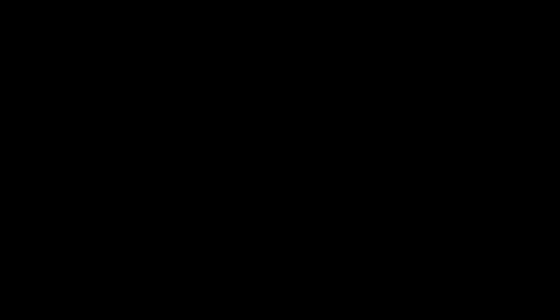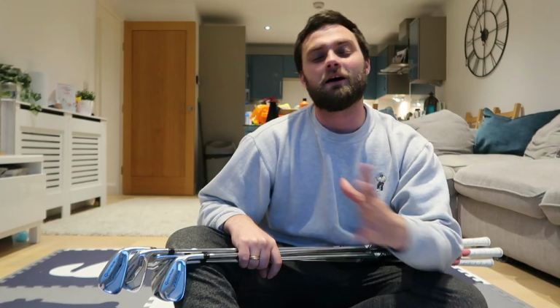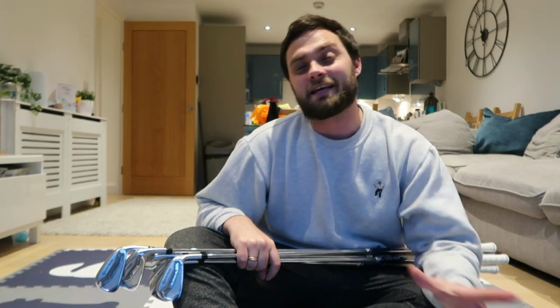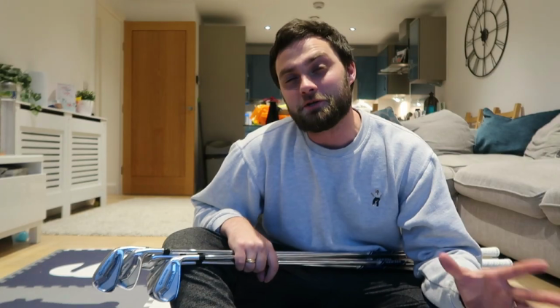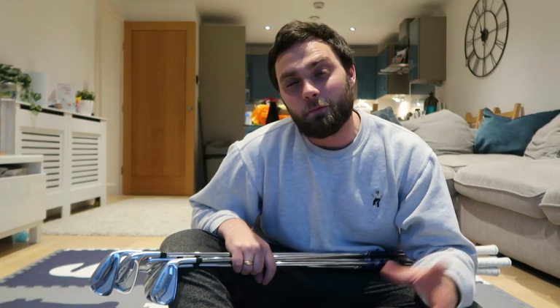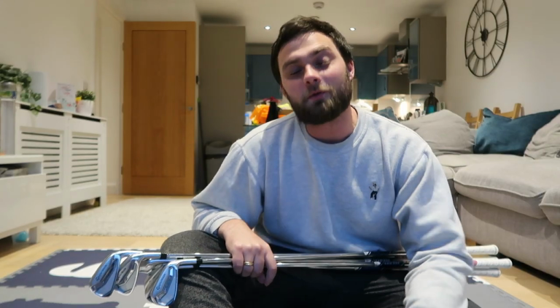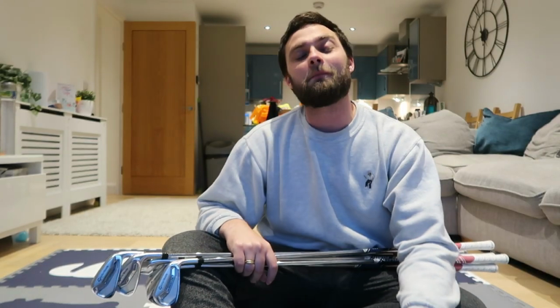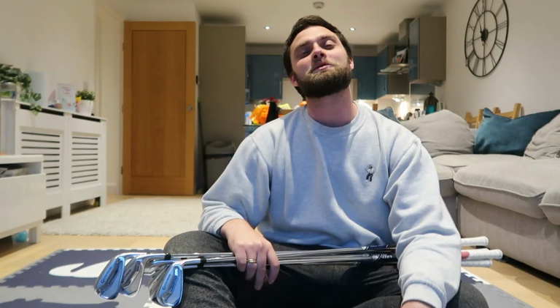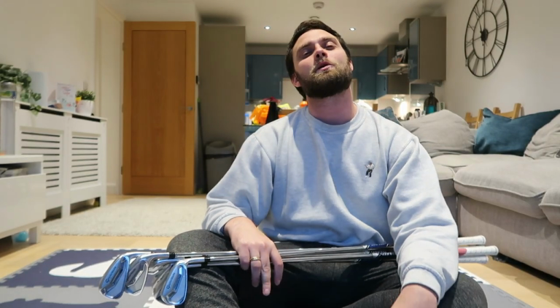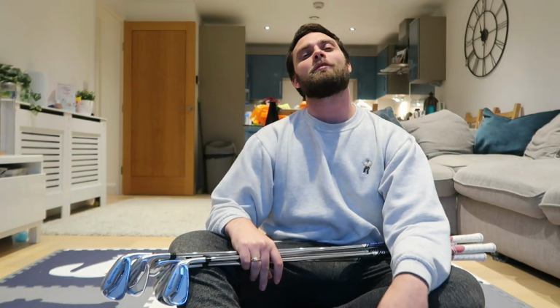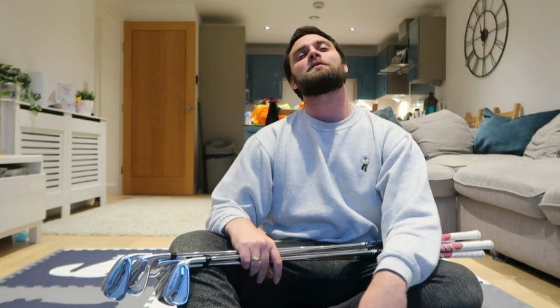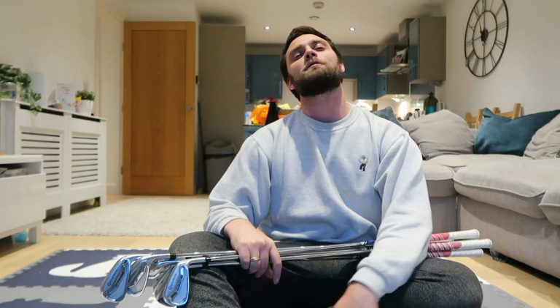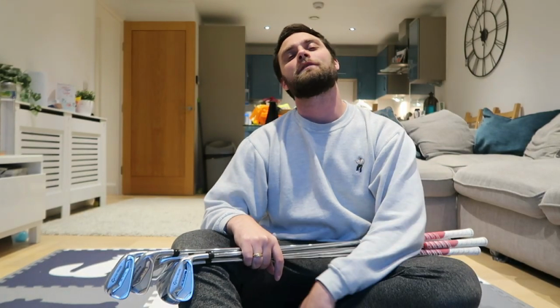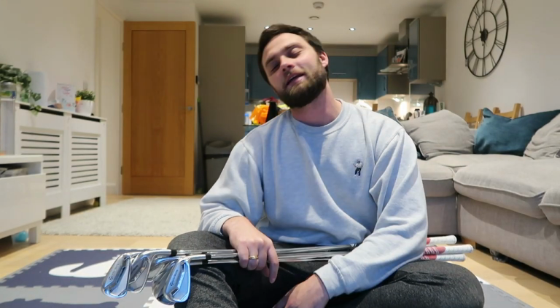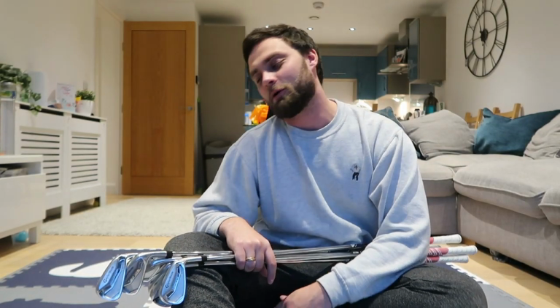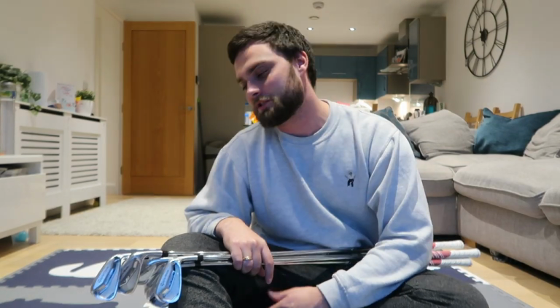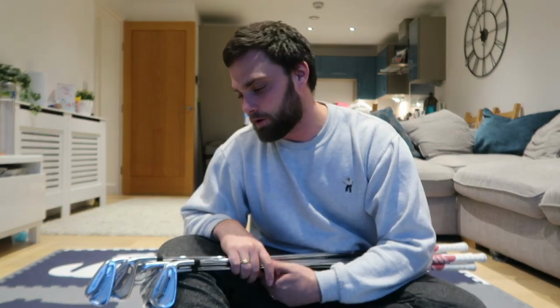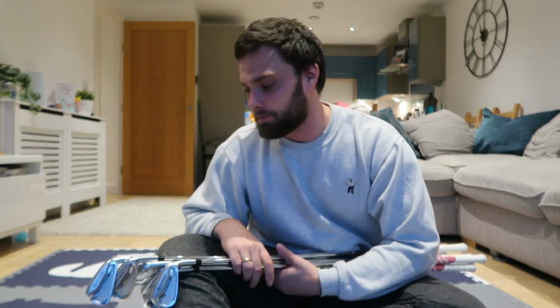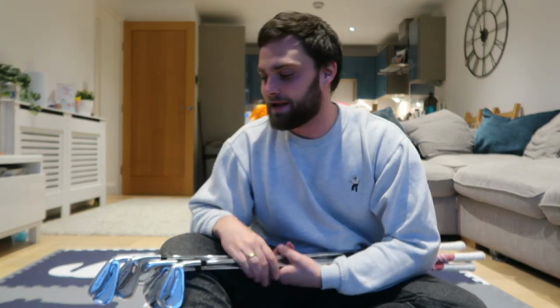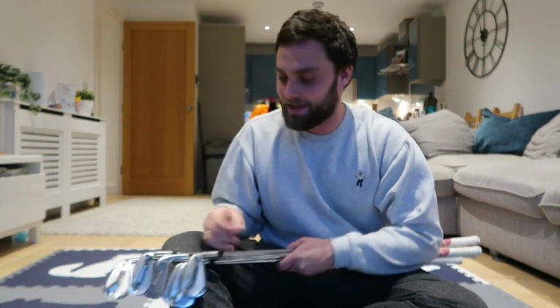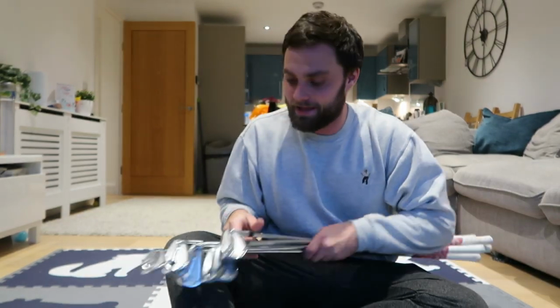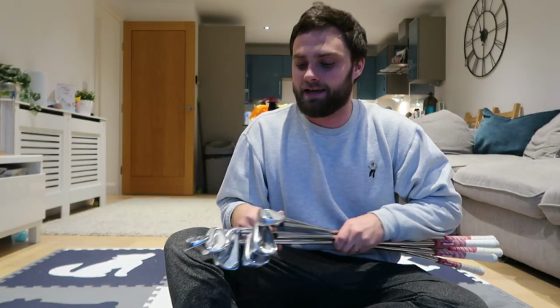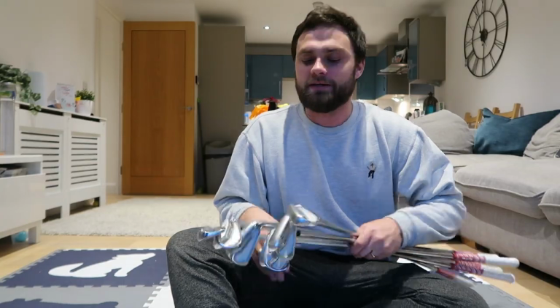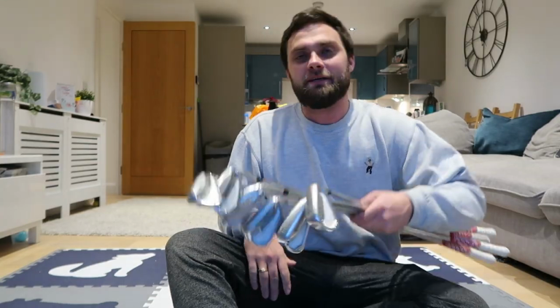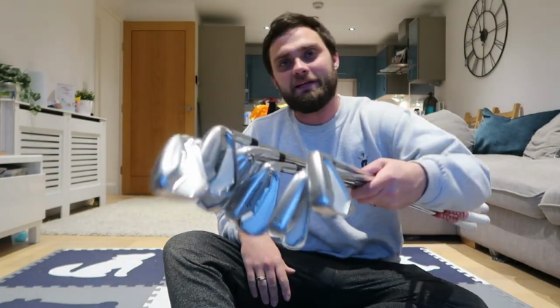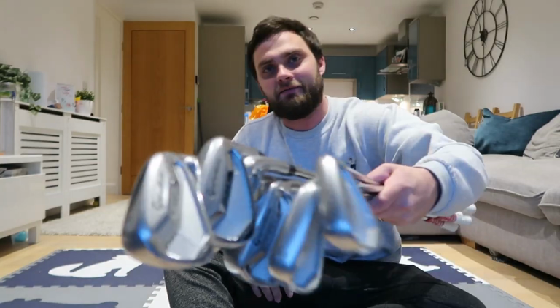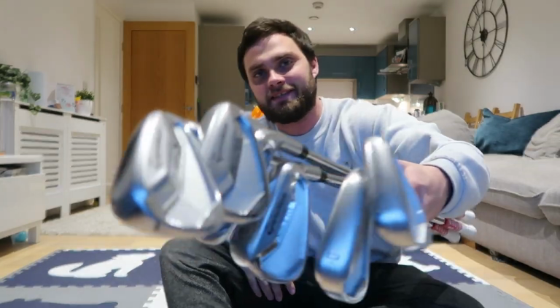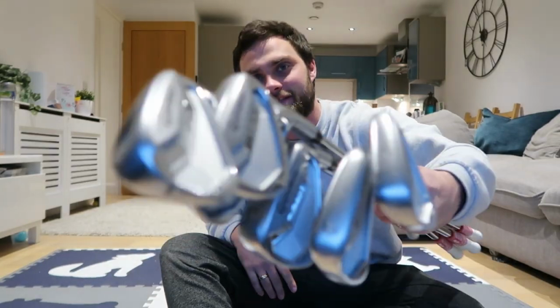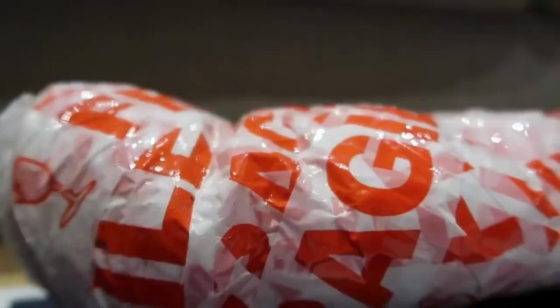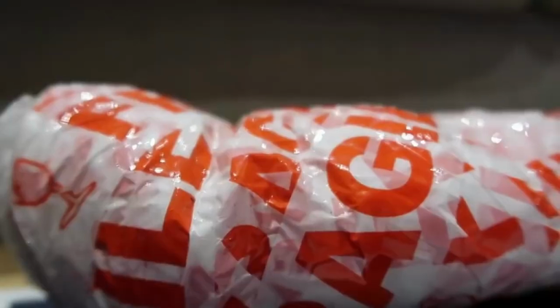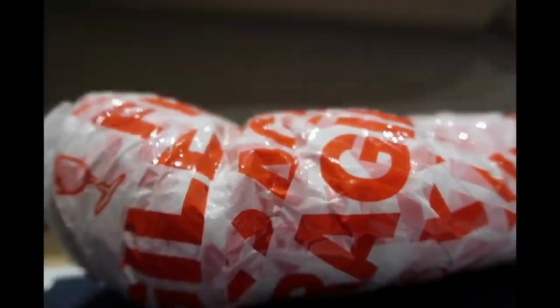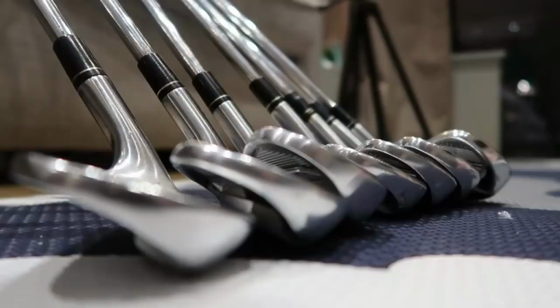How are you doing? Welcome back to a brand new video. Simon here. P770 irons.